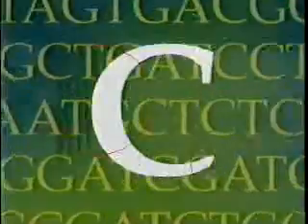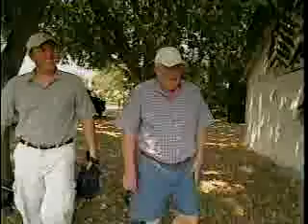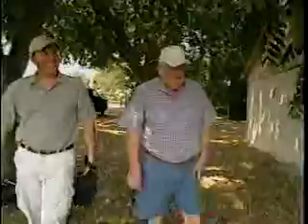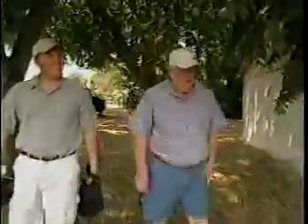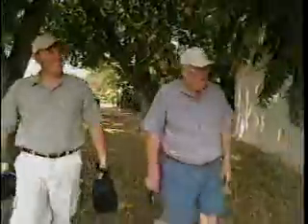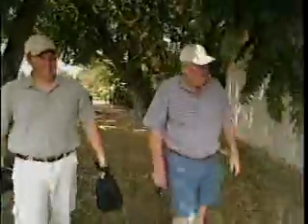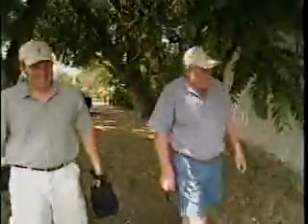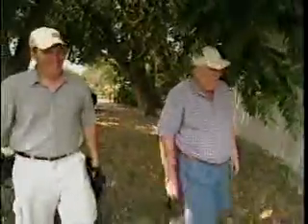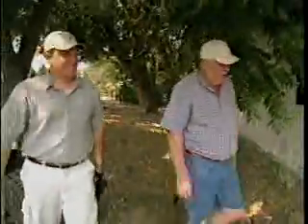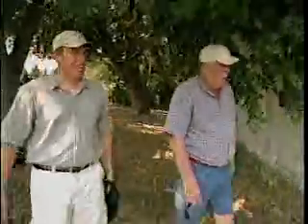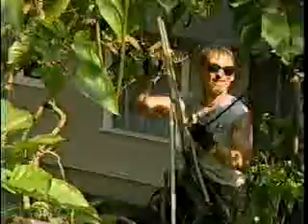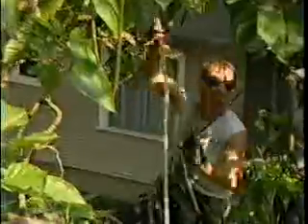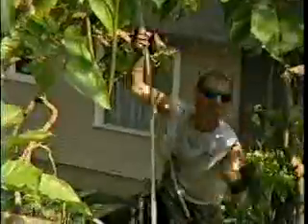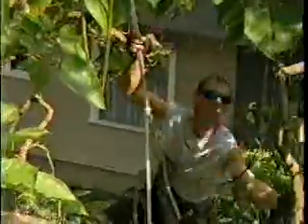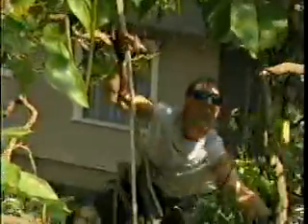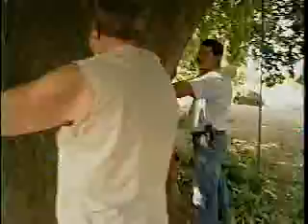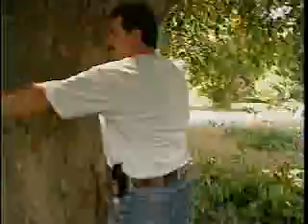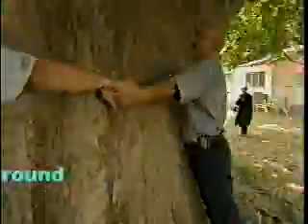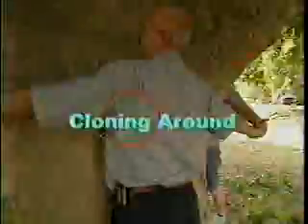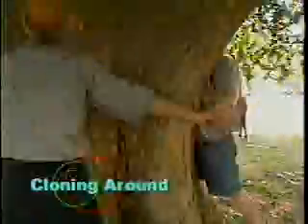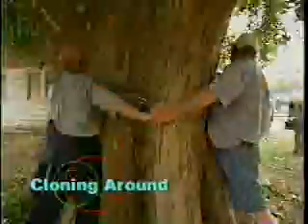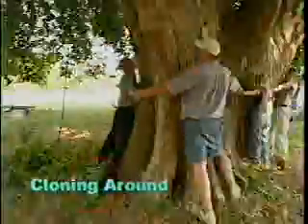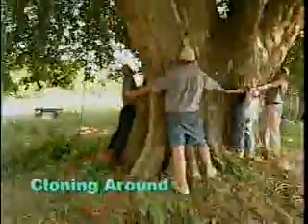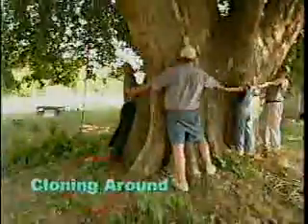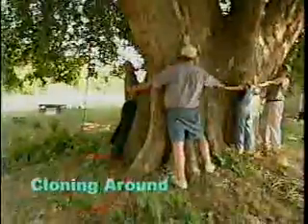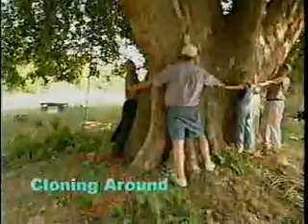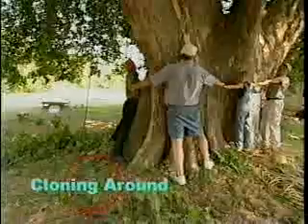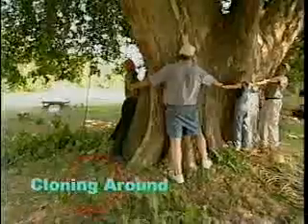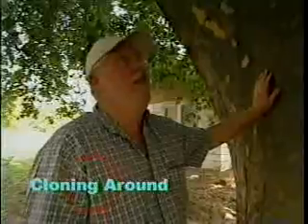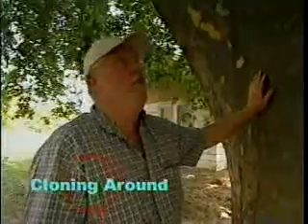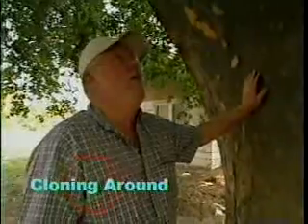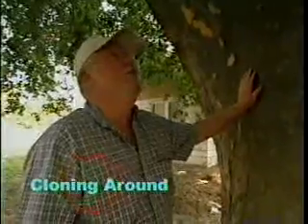A pair of Michigan tree farmers on a quest to find champion trees. The motor's still running, and it's running strong.